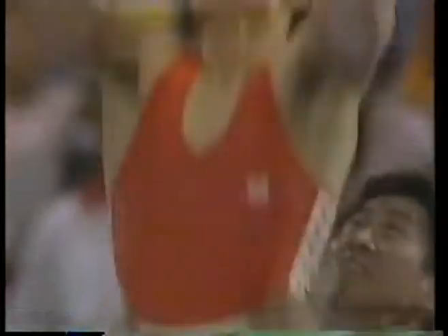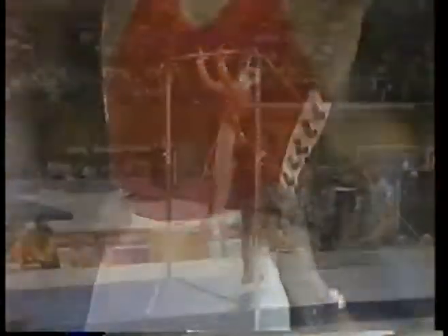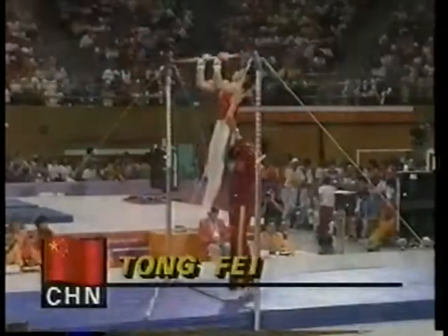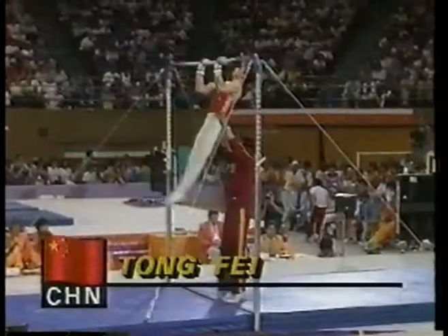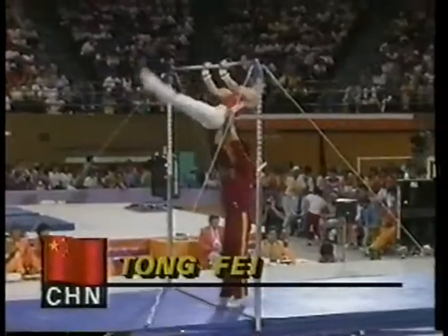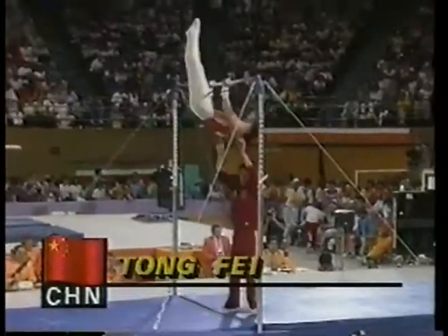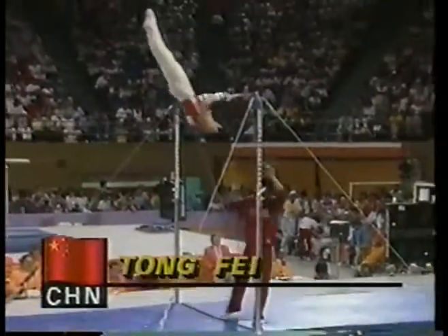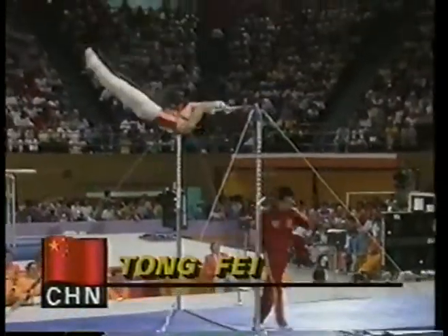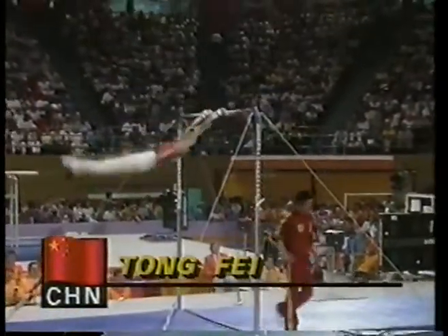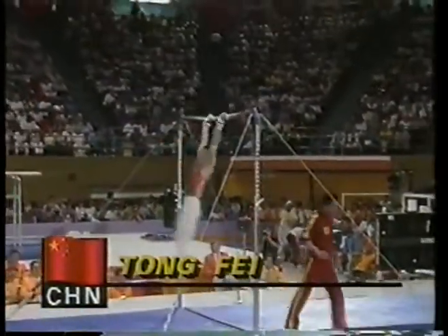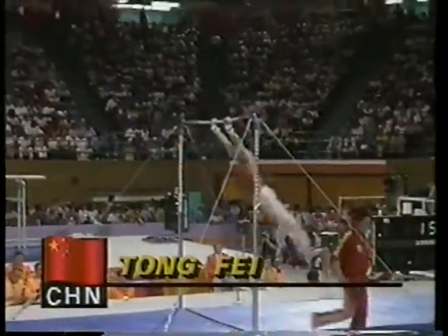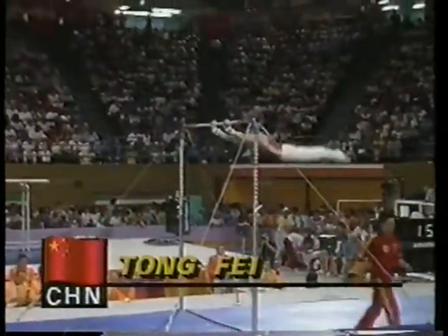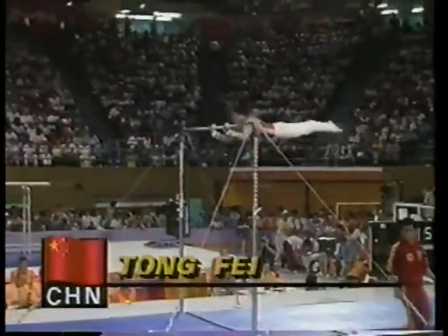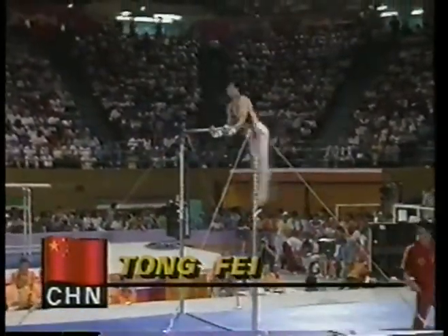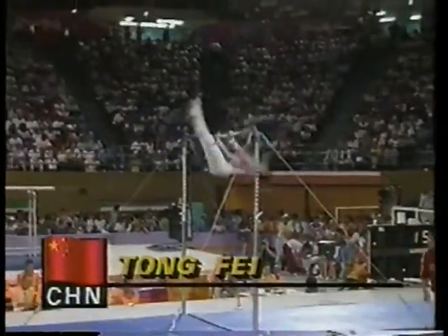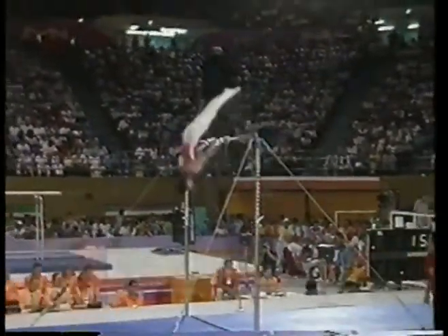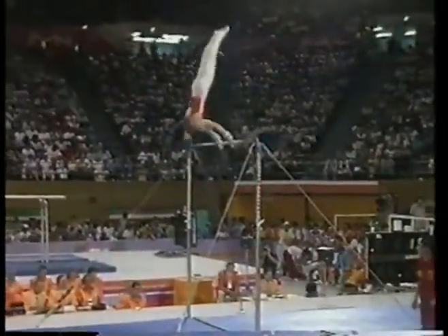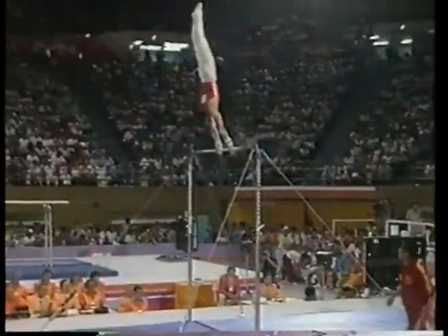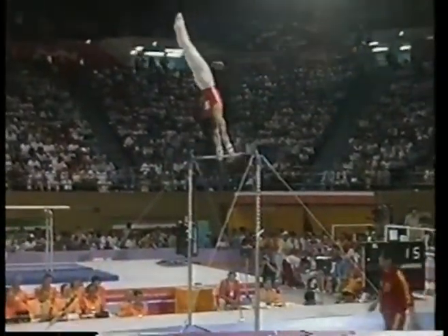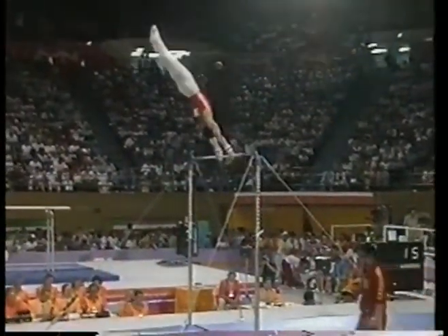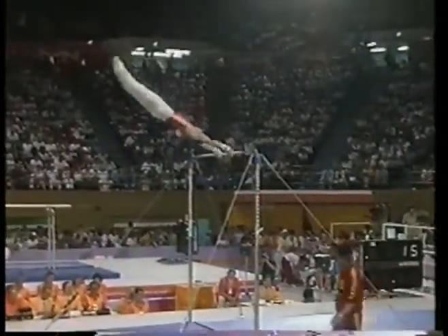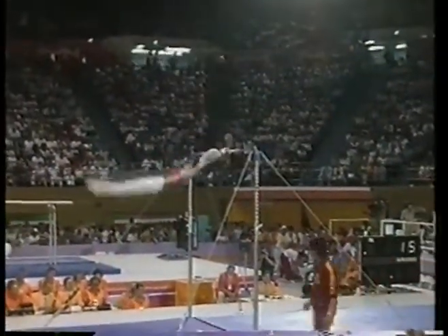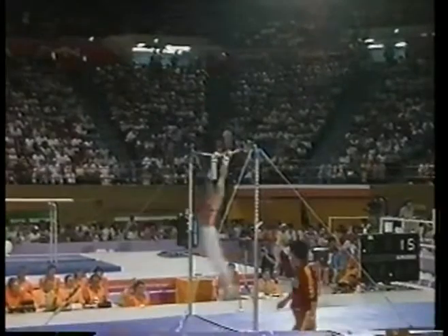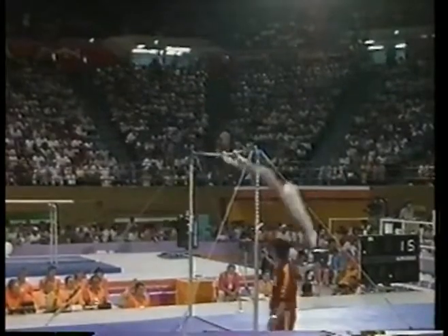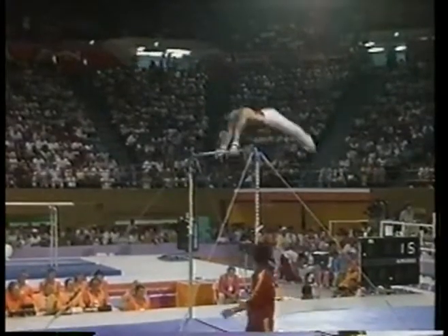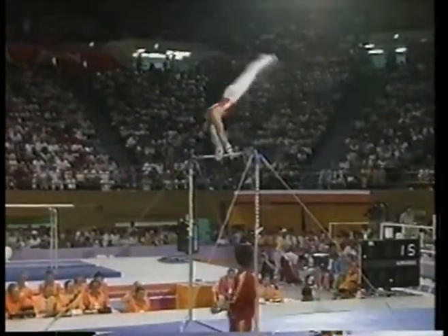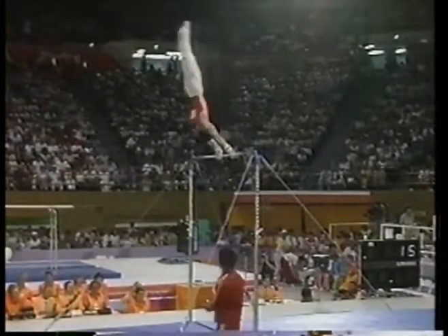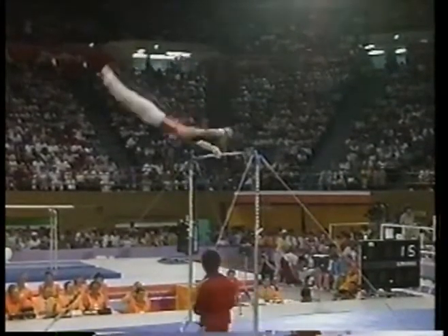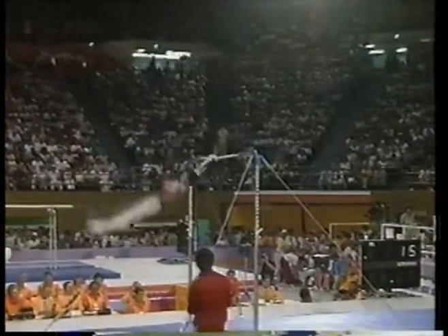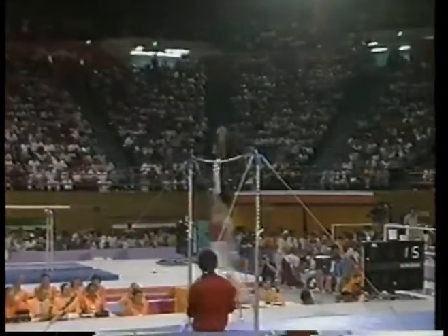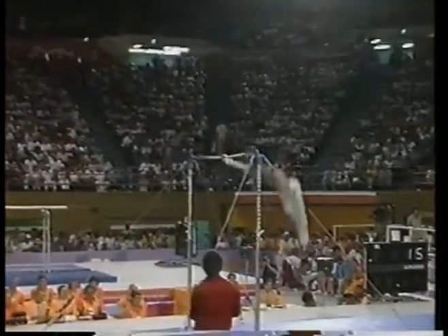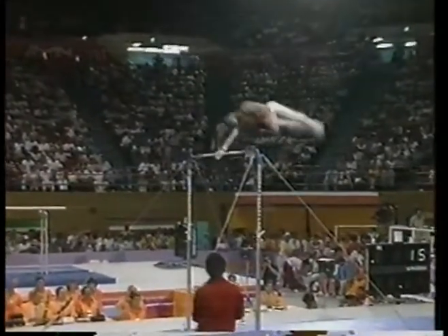He needs a 10 to take the lead from Gushigan of Japan. Well, I know one thing — he's going to get the crowd behind him right at the beginning of his routine.